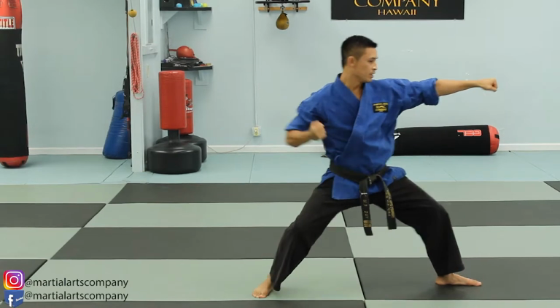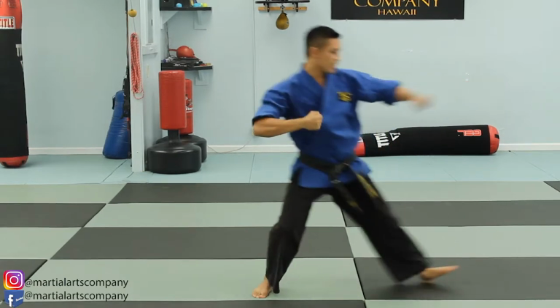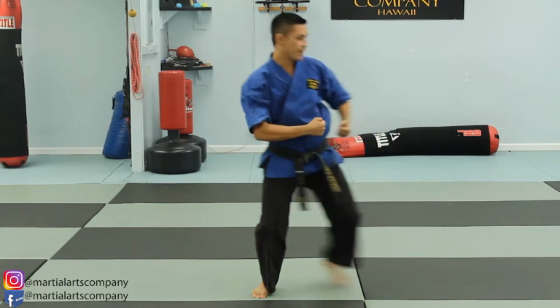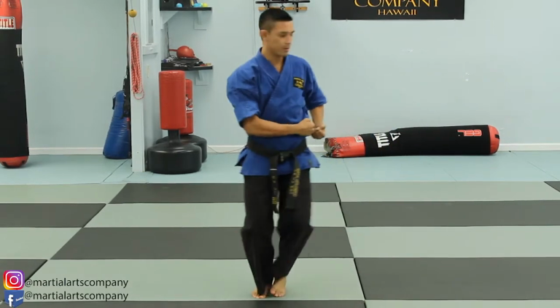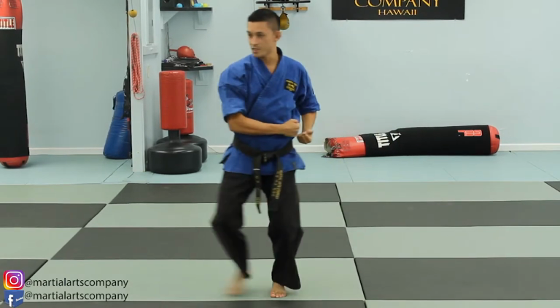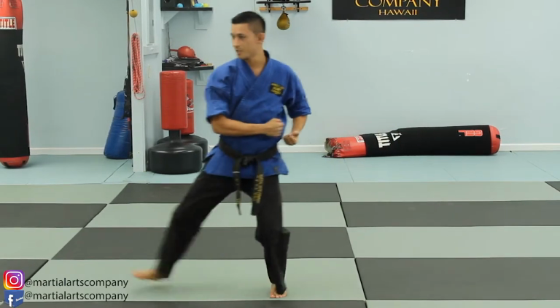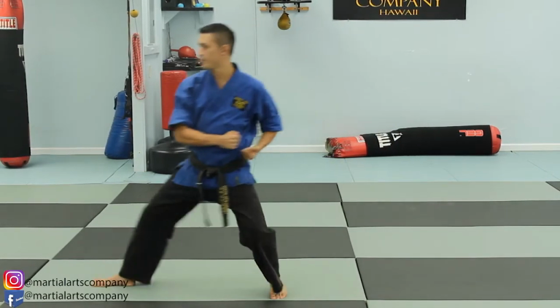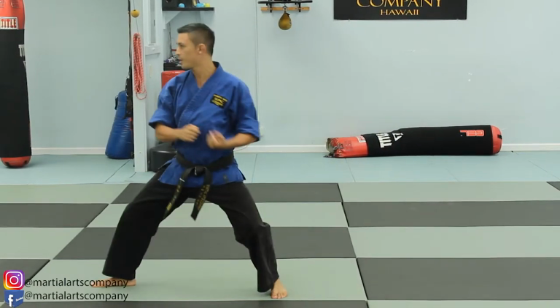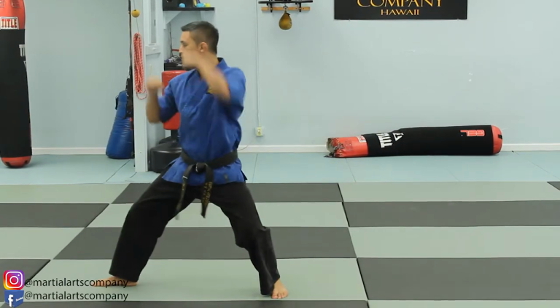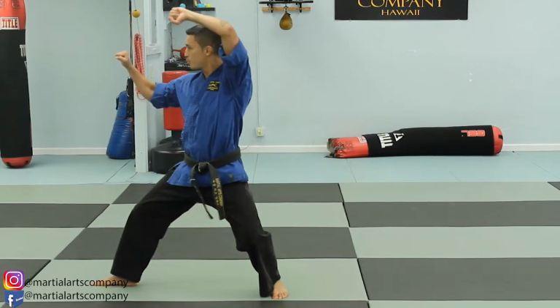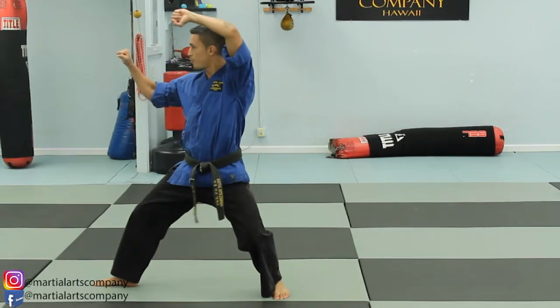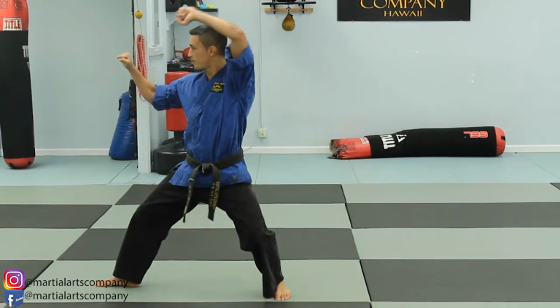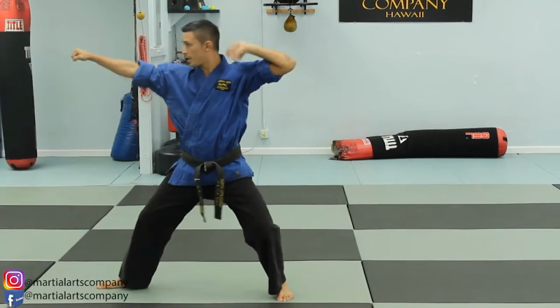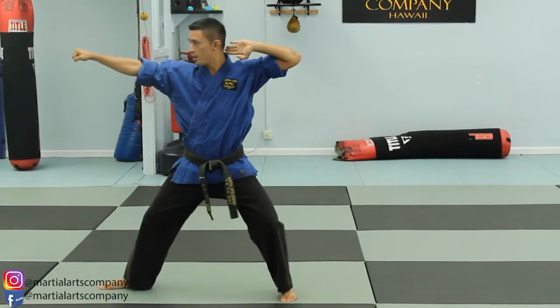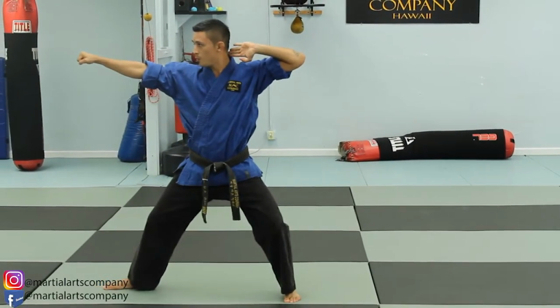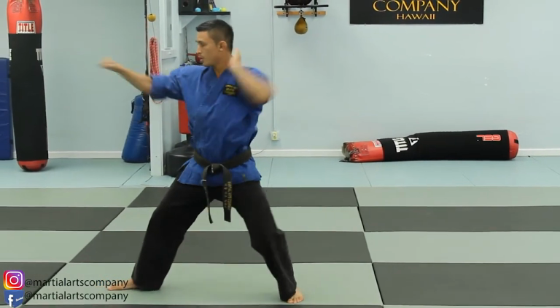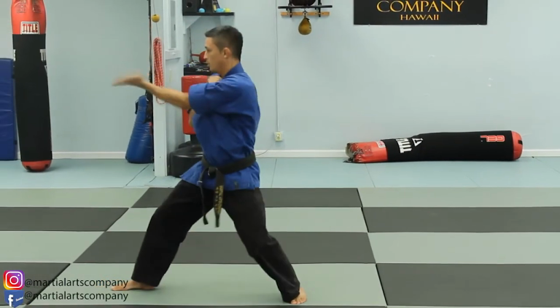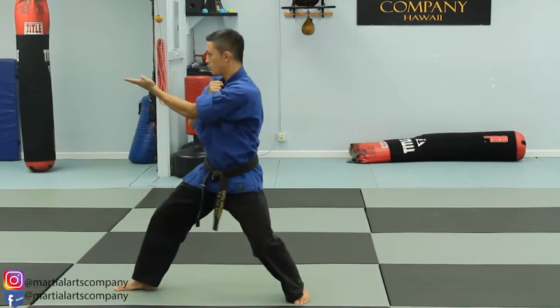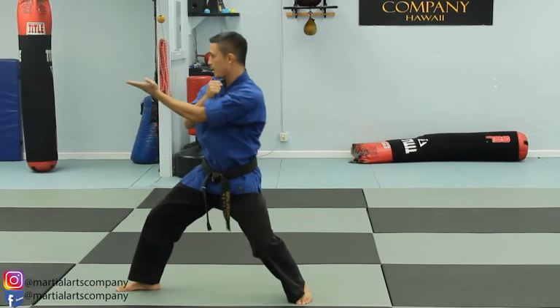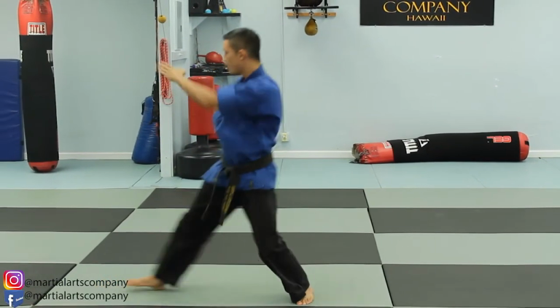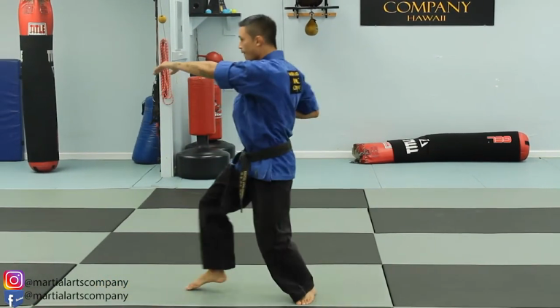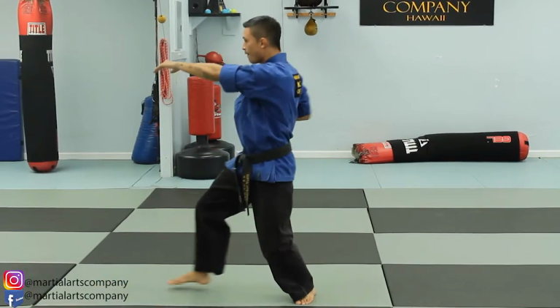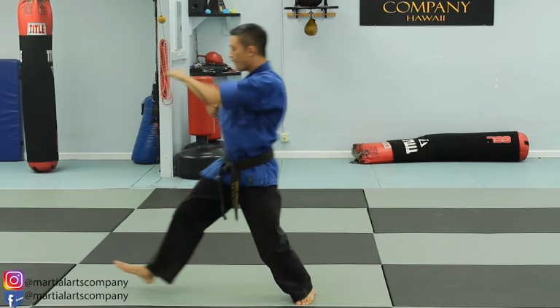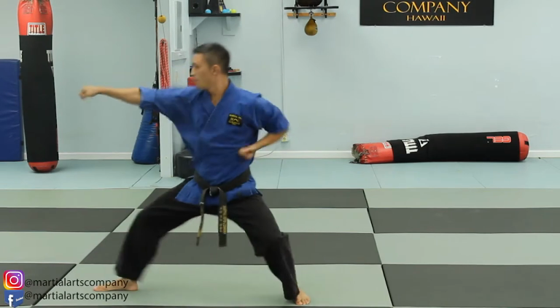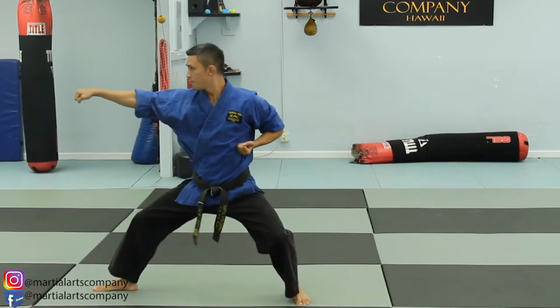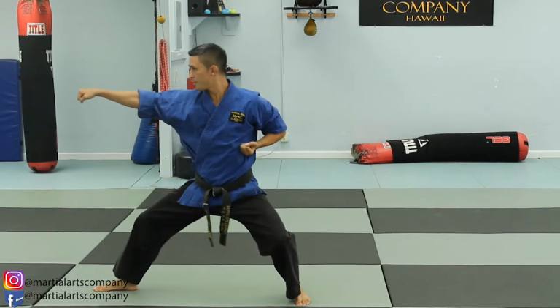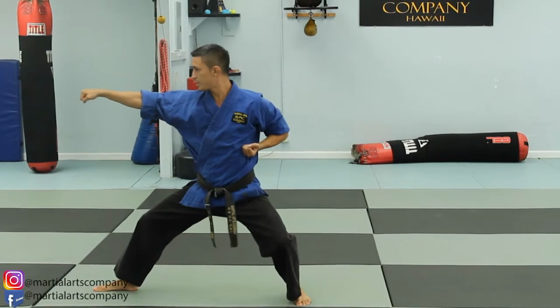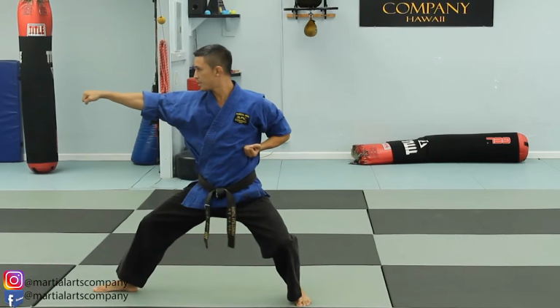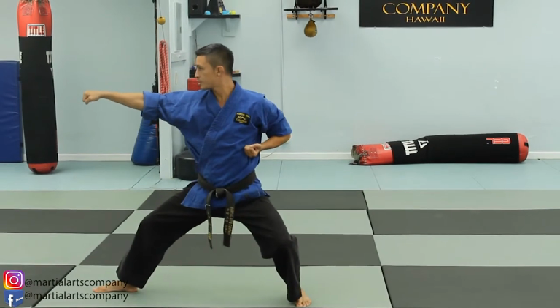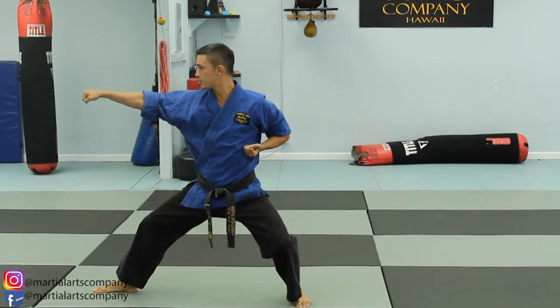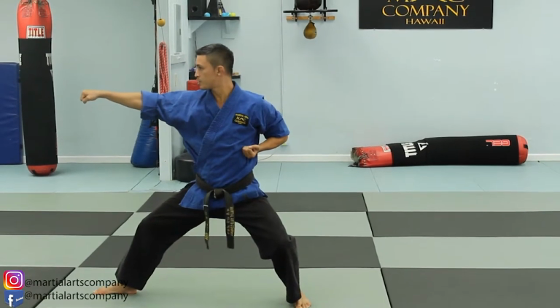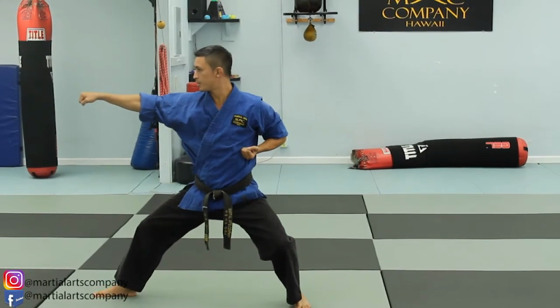Slide the leg up to the side — same thing. Twin forearm block. Open. Strike. Fixed L stance. Lunge punch.